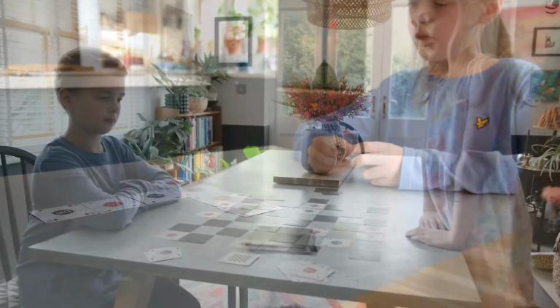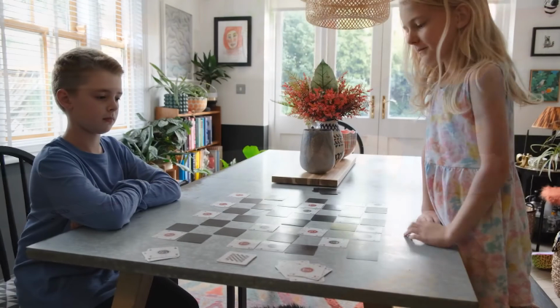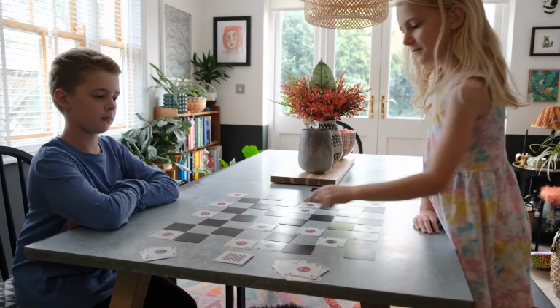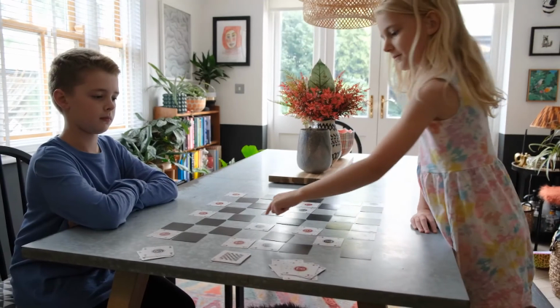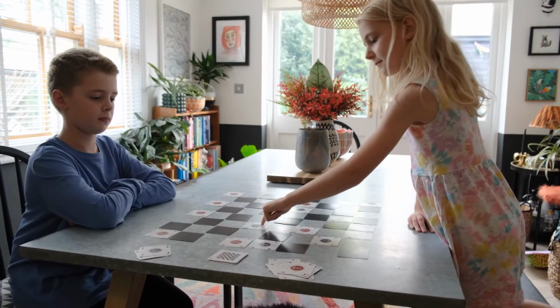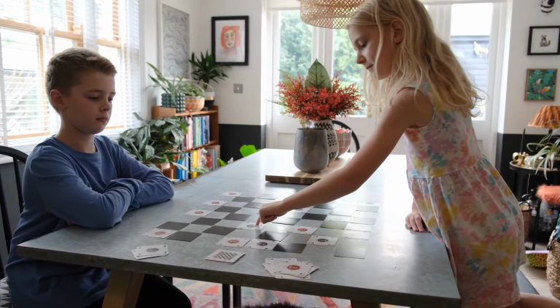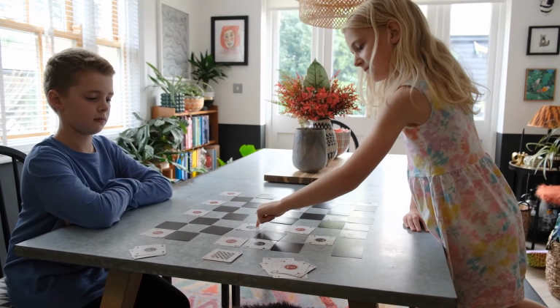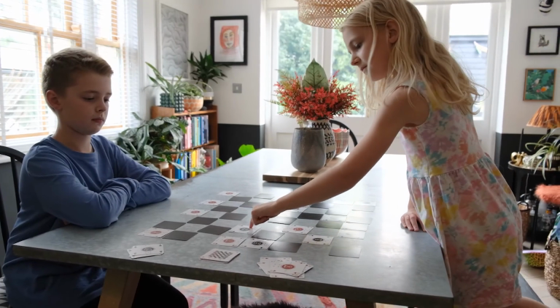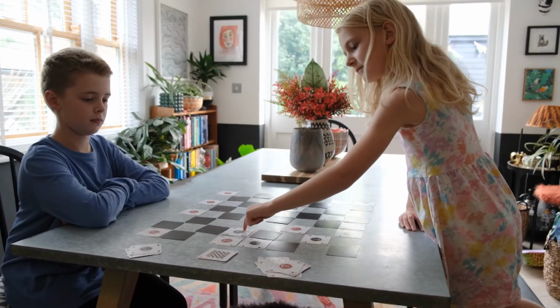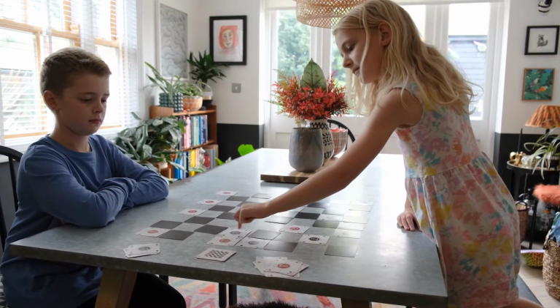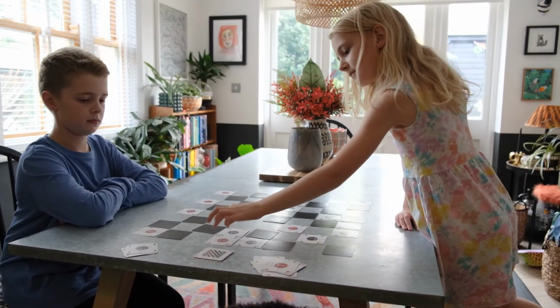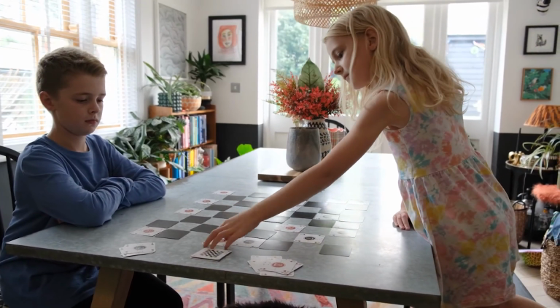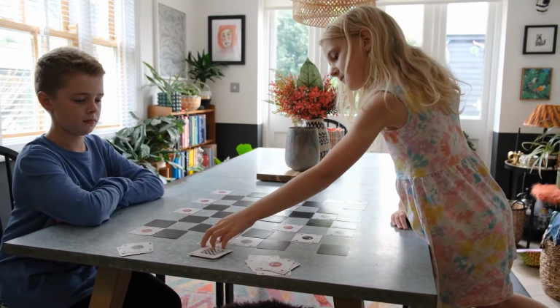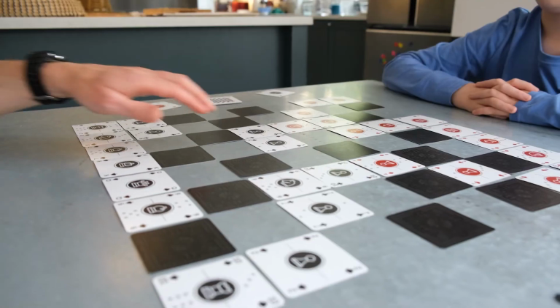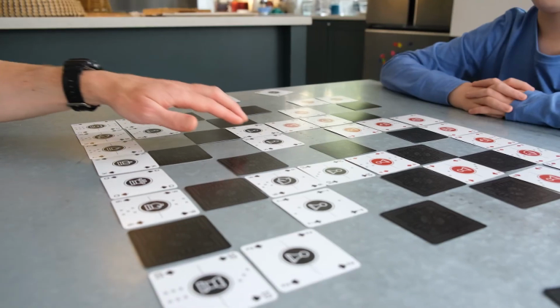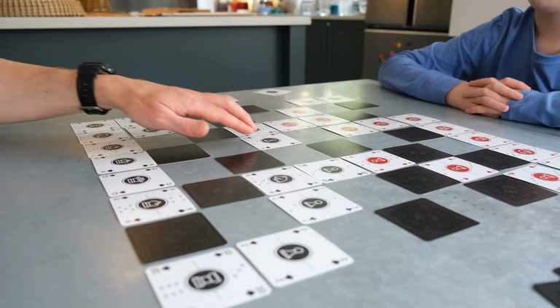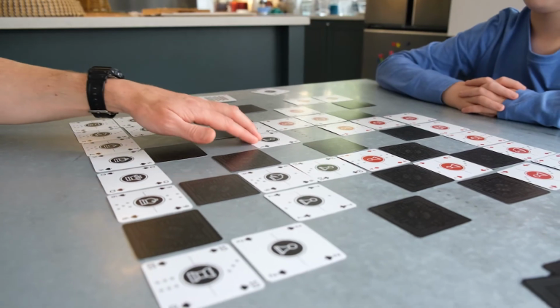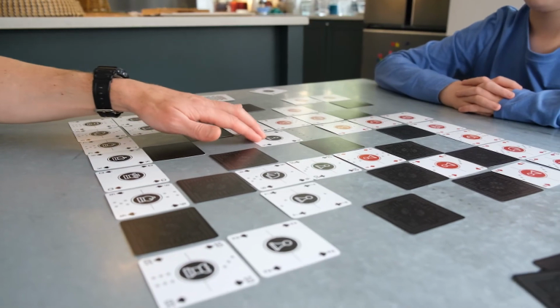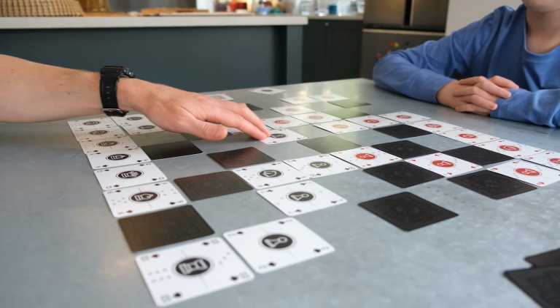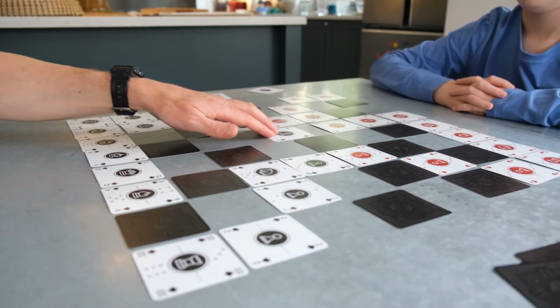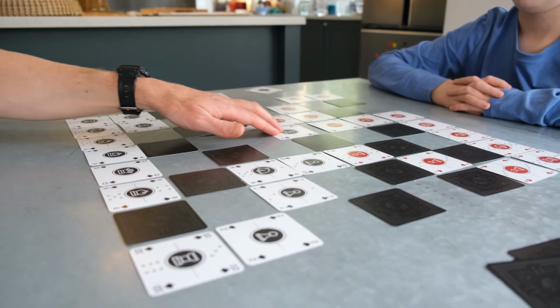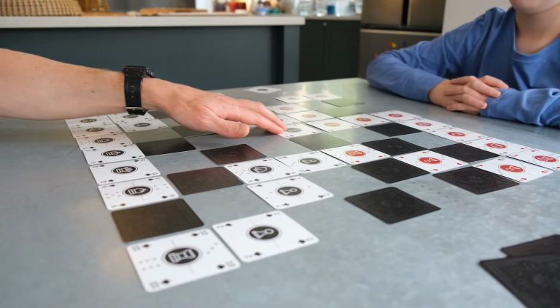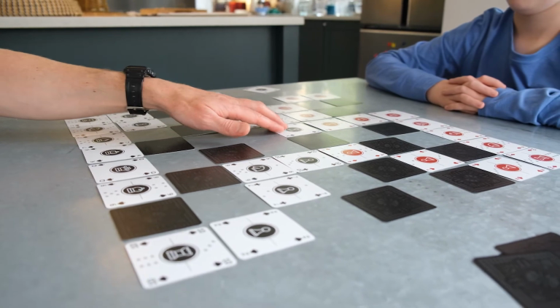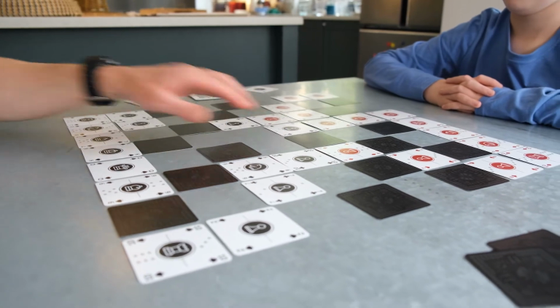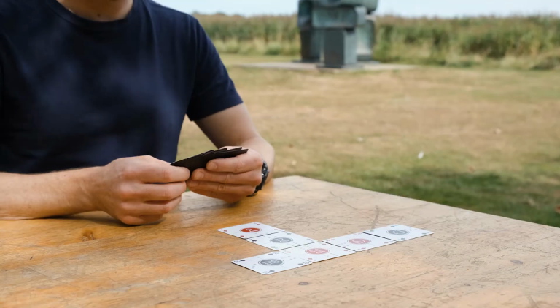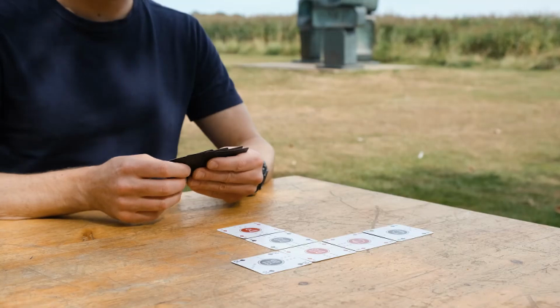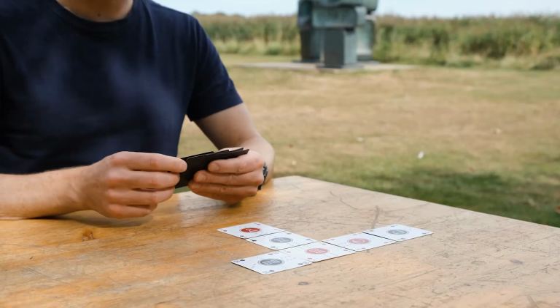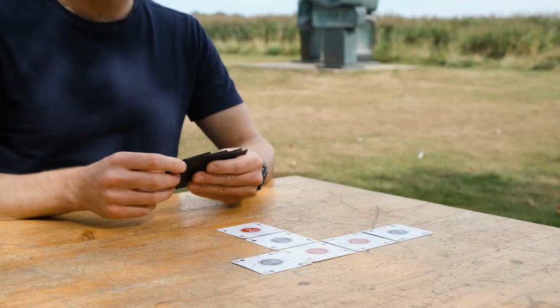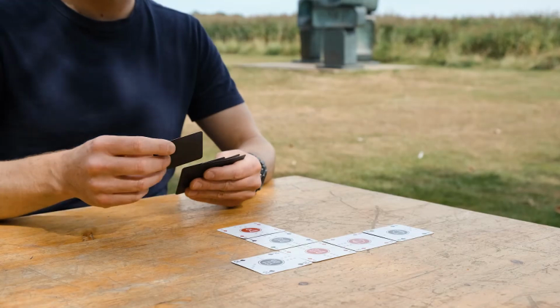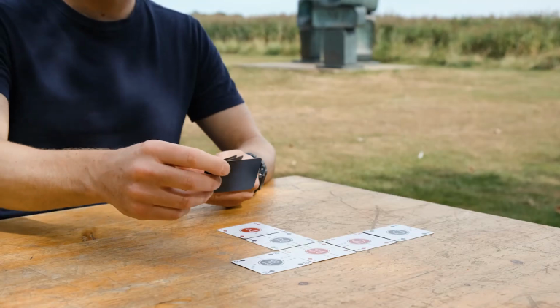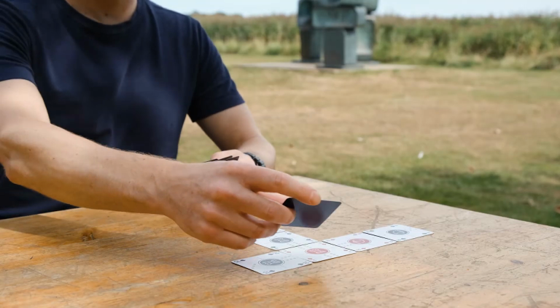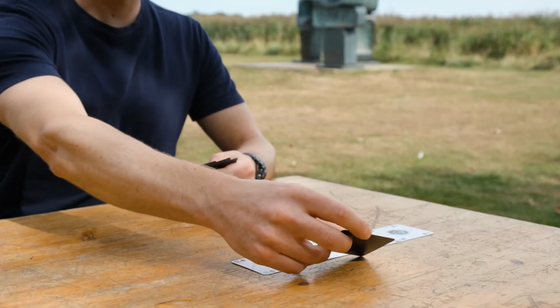And you can turn the cards upside down to make a chess board. Take this deck of square cards with you wherever you go, and you'll never be without a game to play.